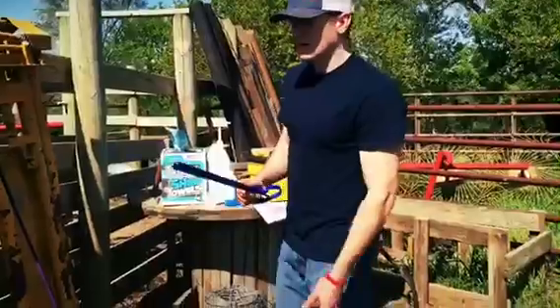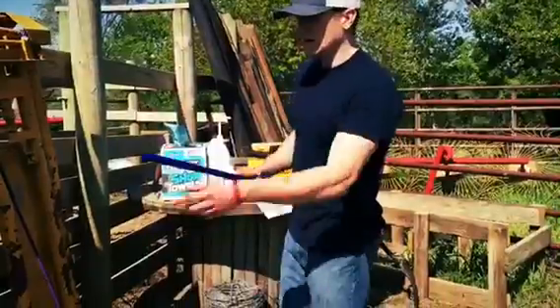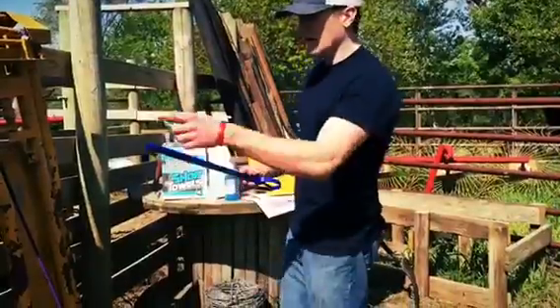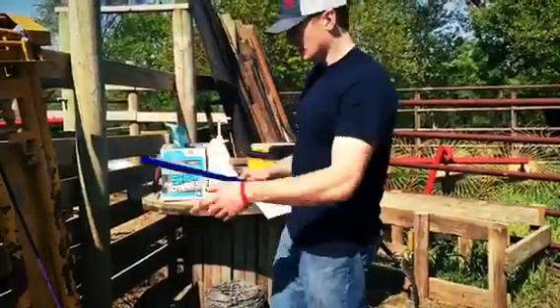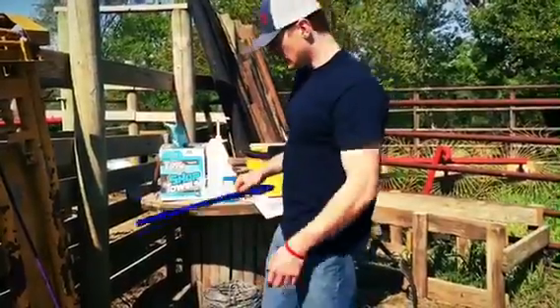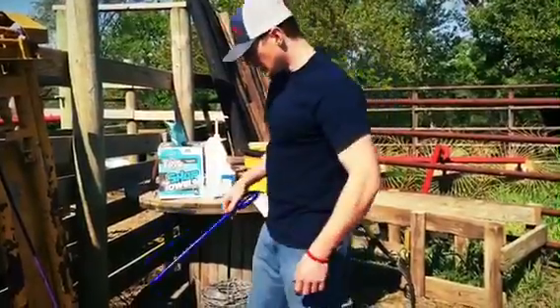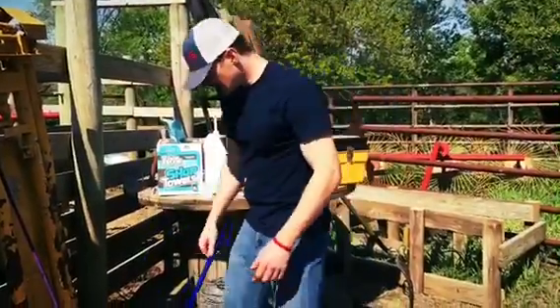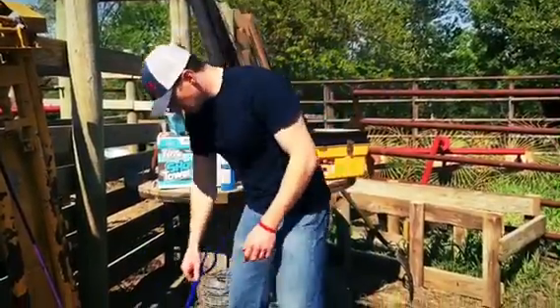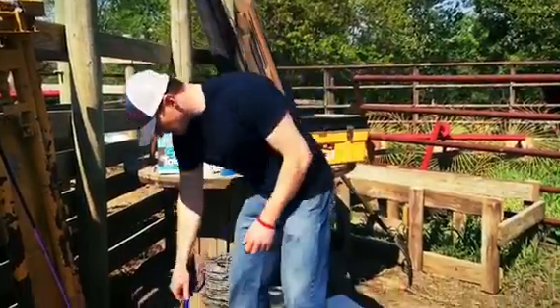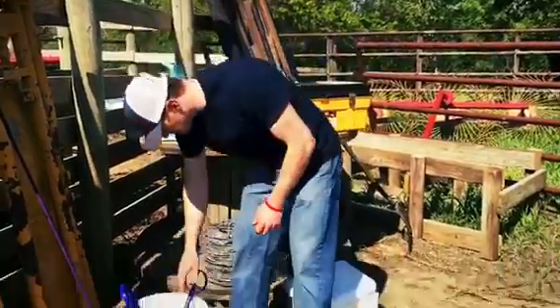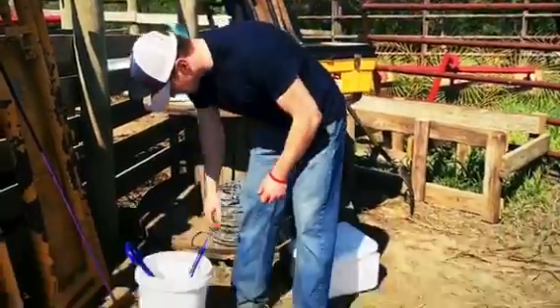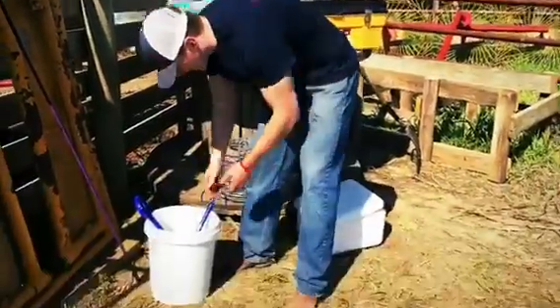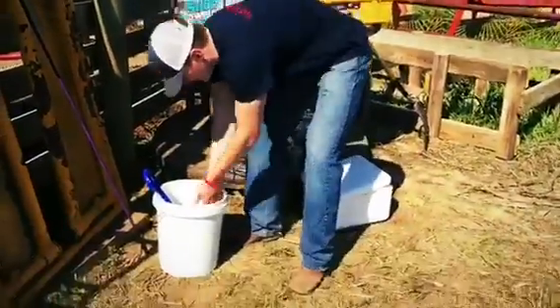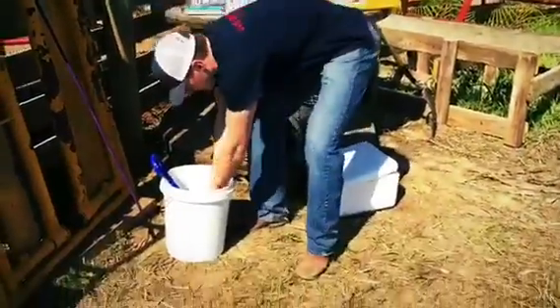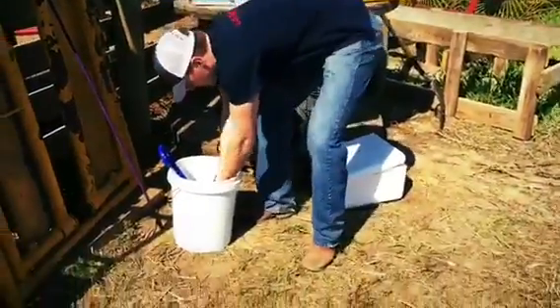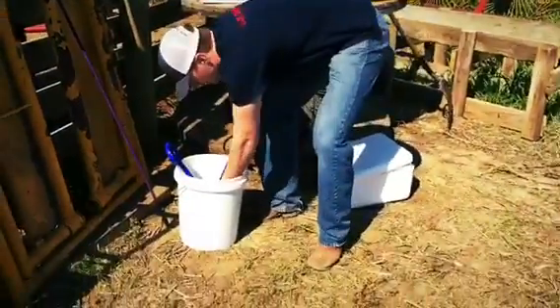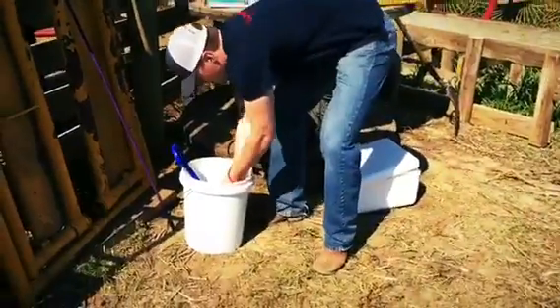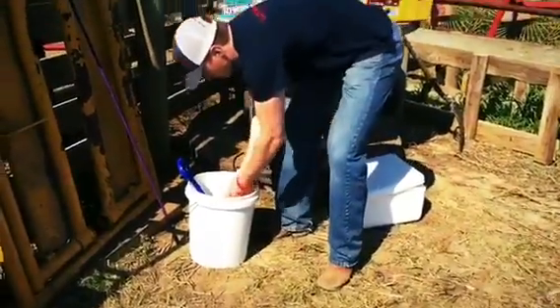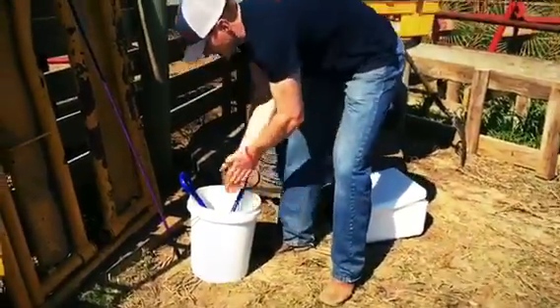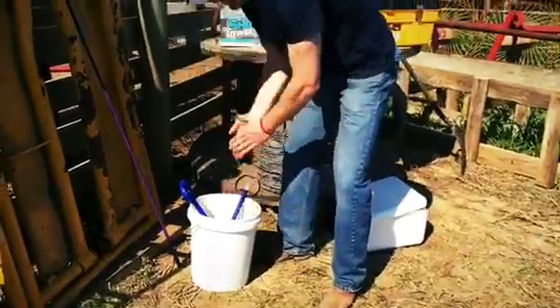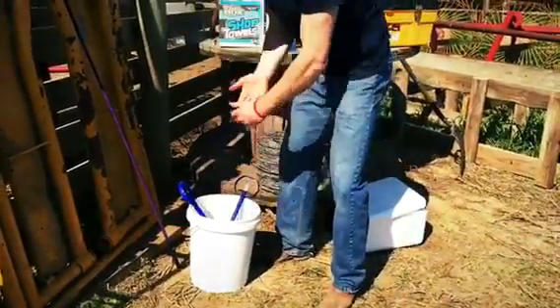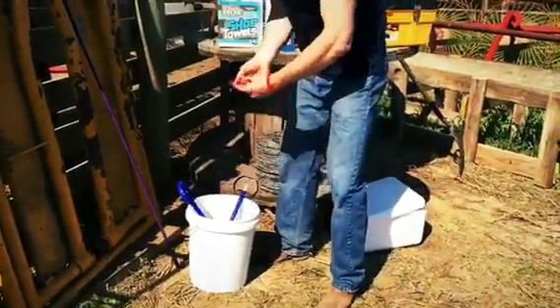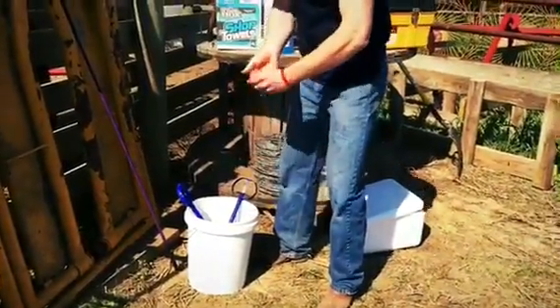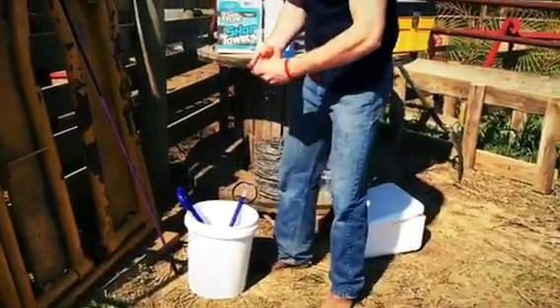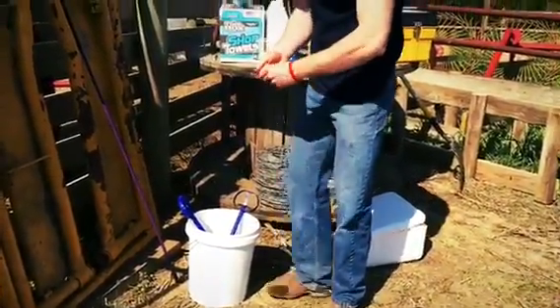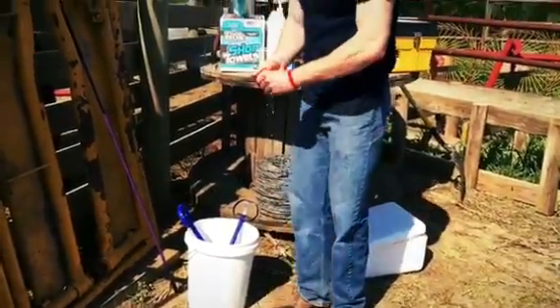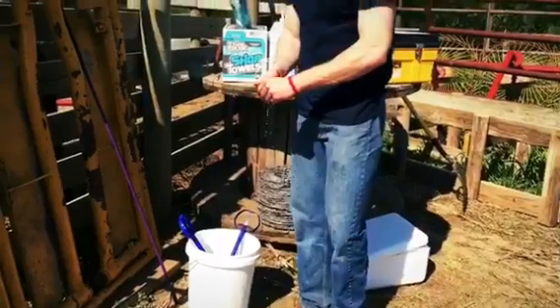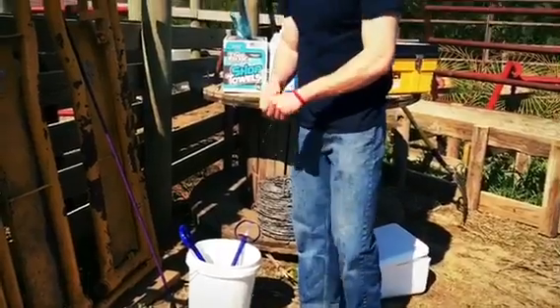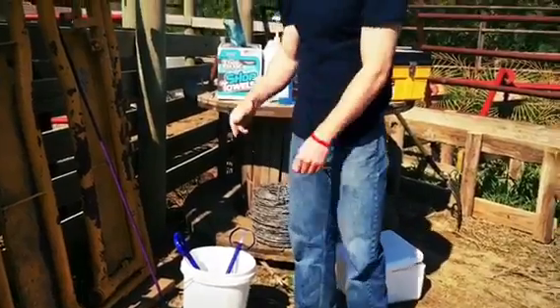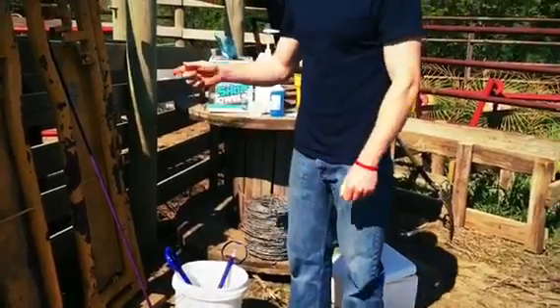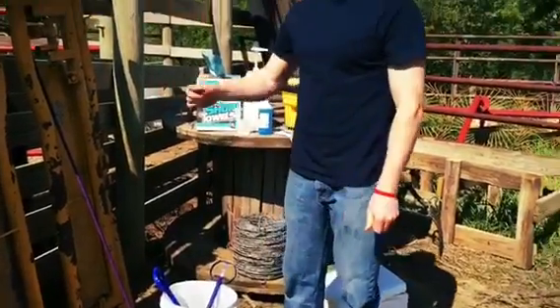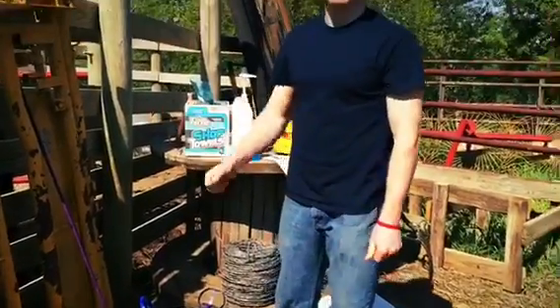After you're done inserting, put the applicator back into your bucket of disinfectant, and then you're ready for the next one.